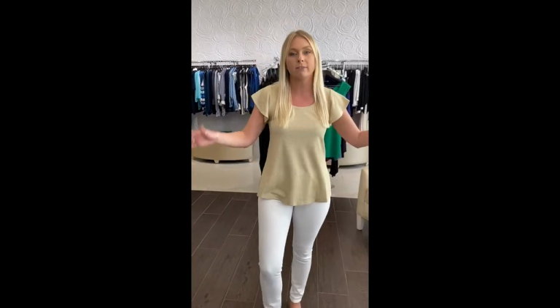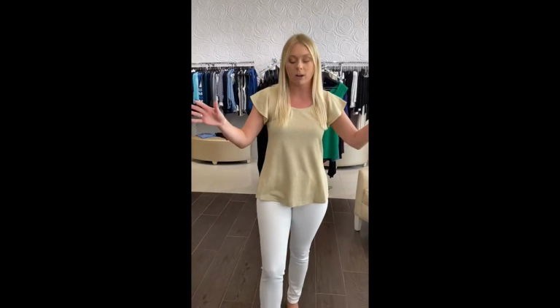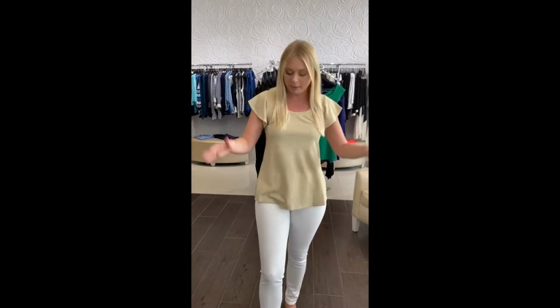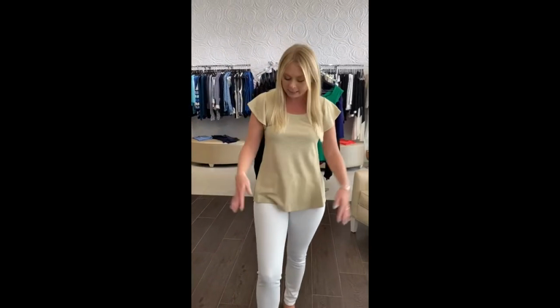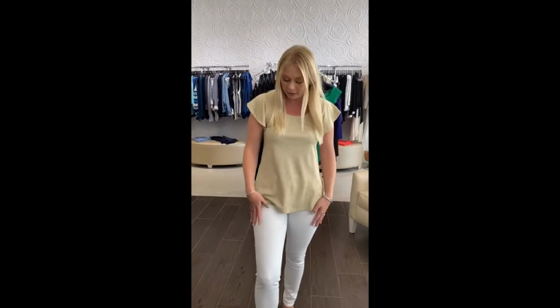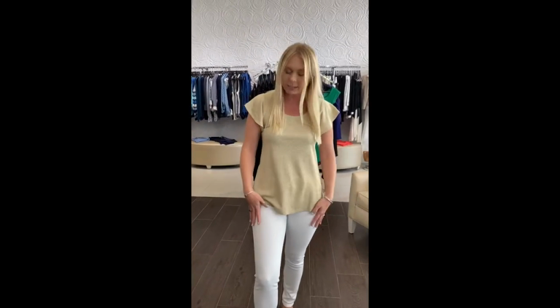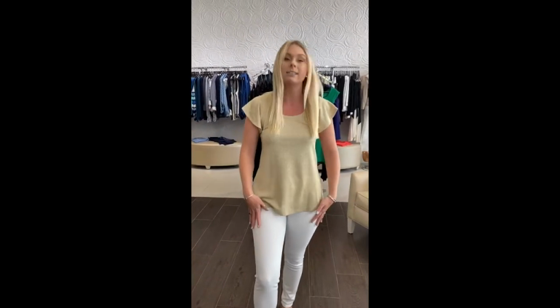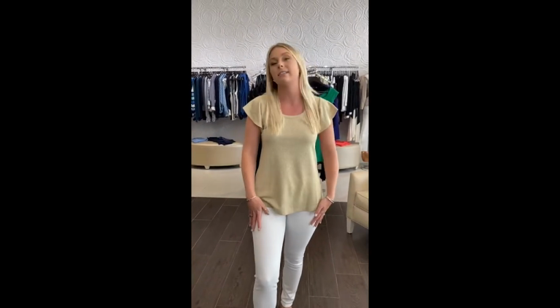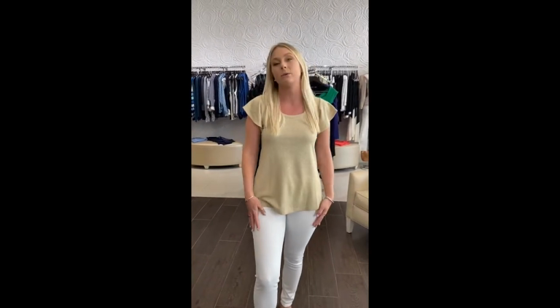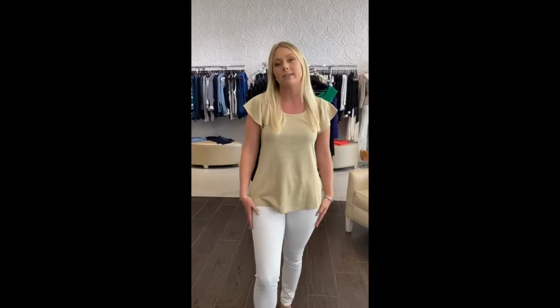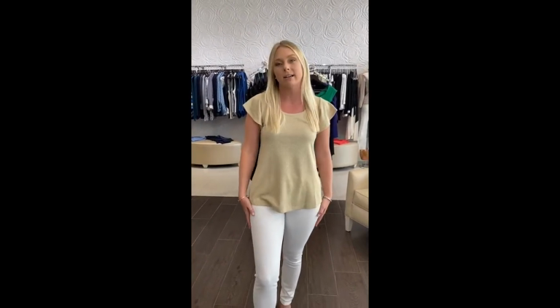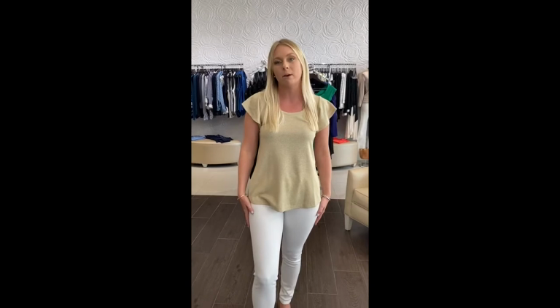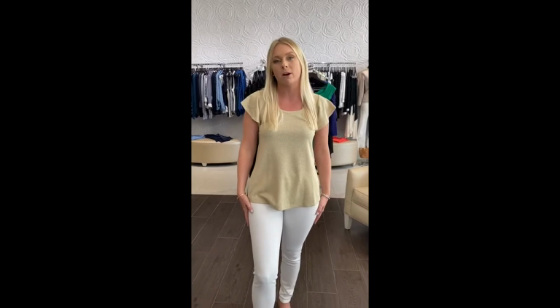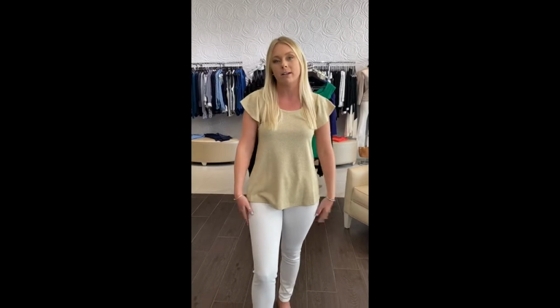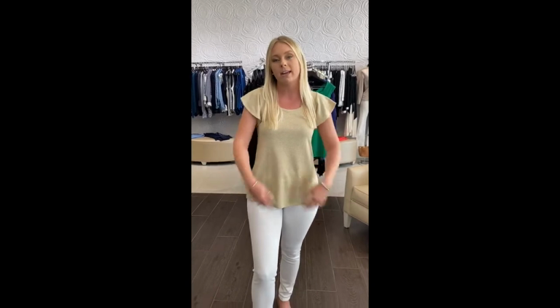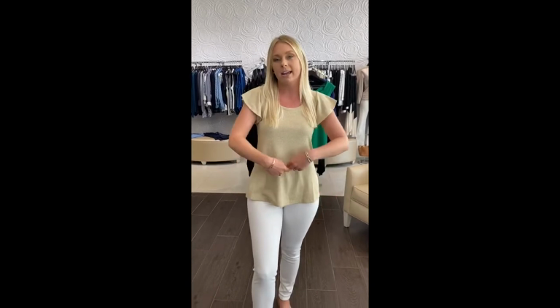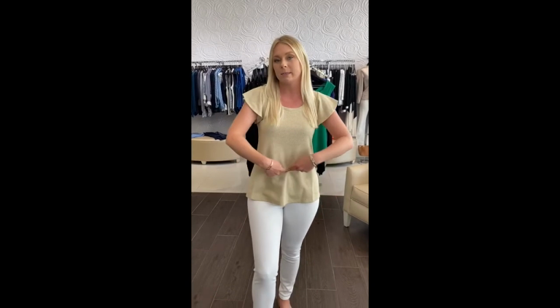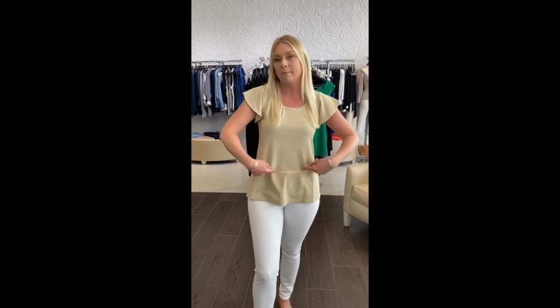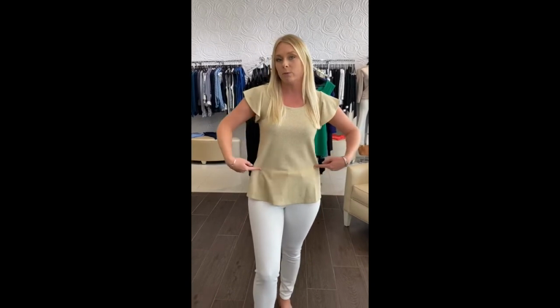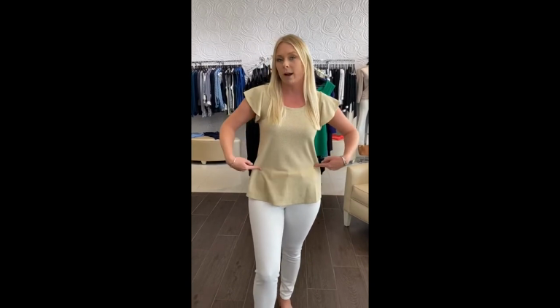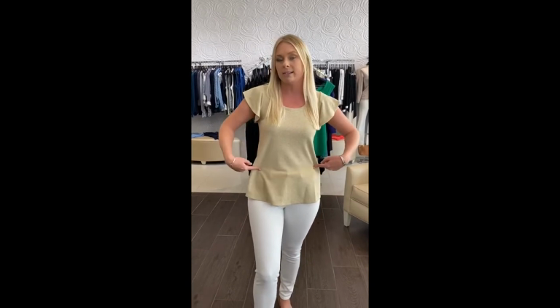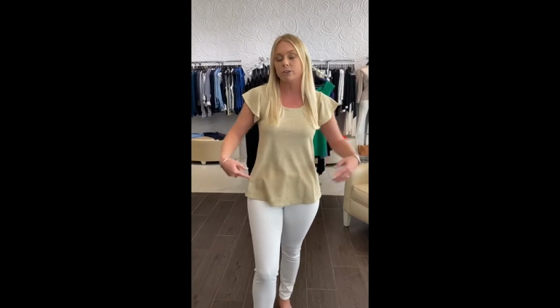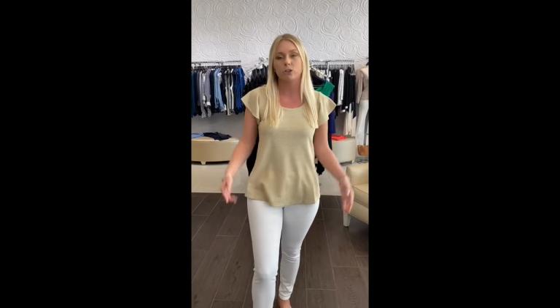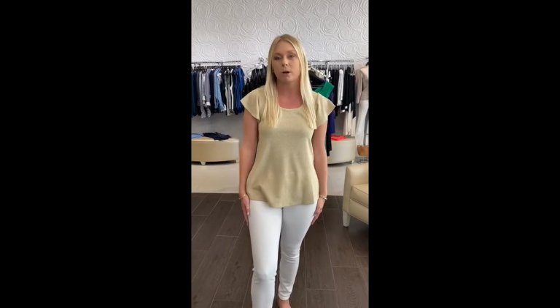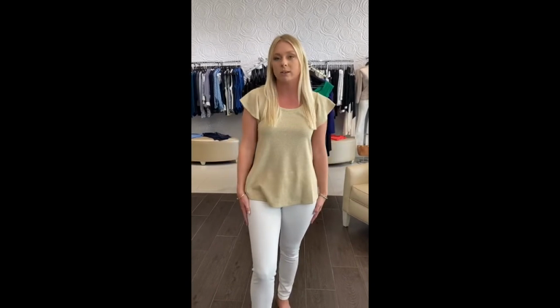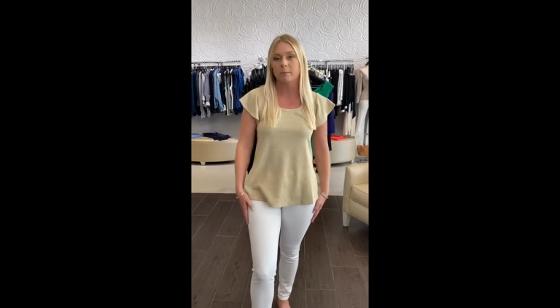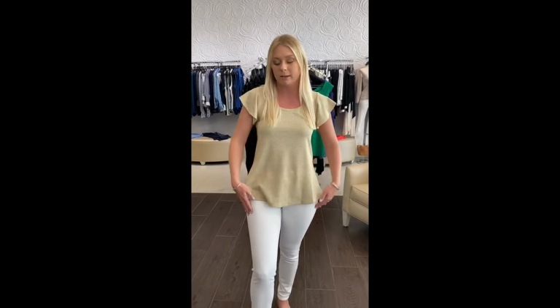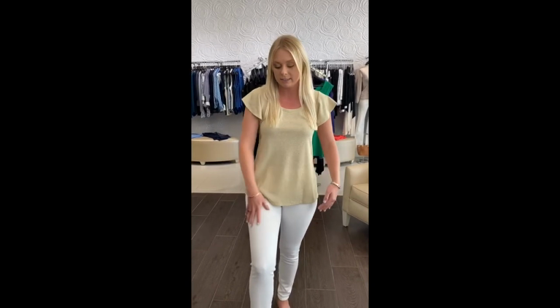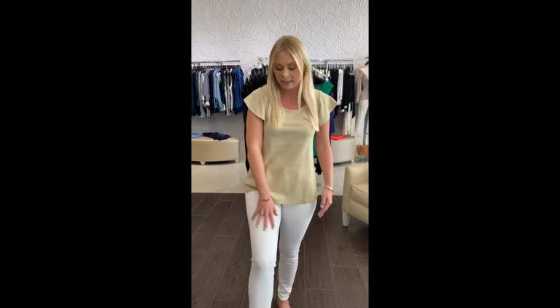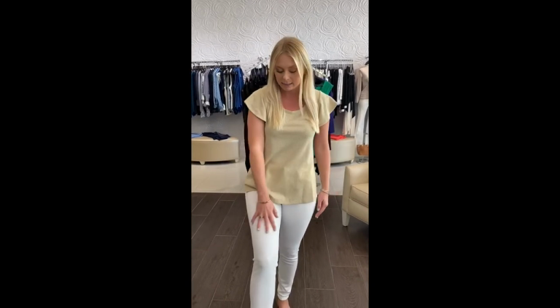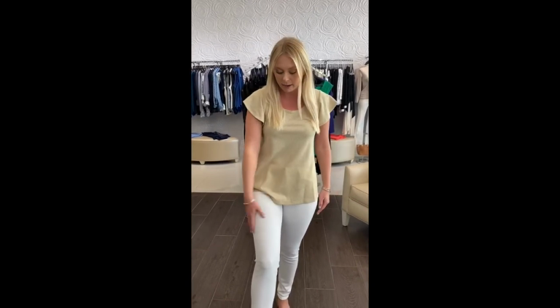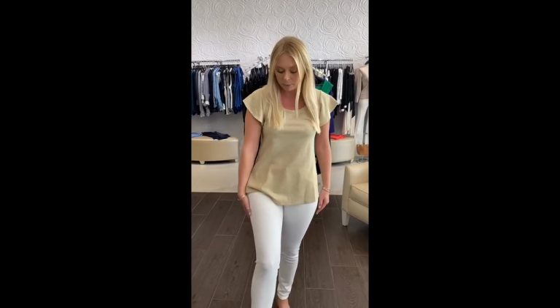I've got my DL 1961 denim on. It's a mid-rise. They're super awesome and it's nice fabric.